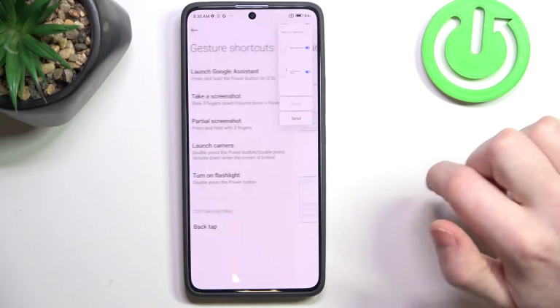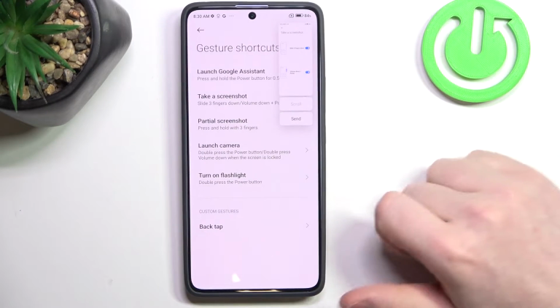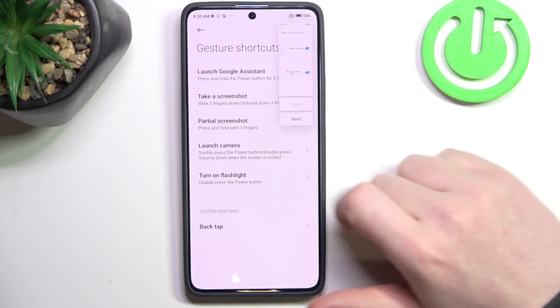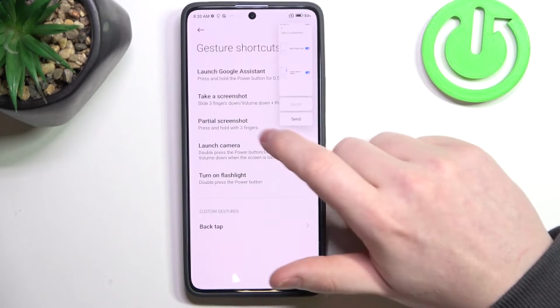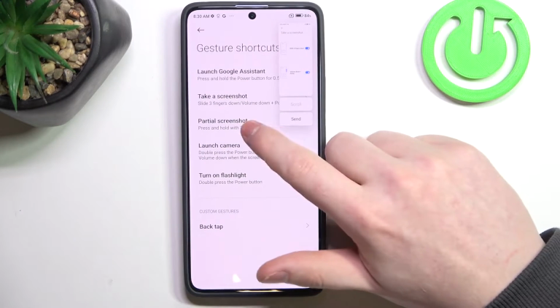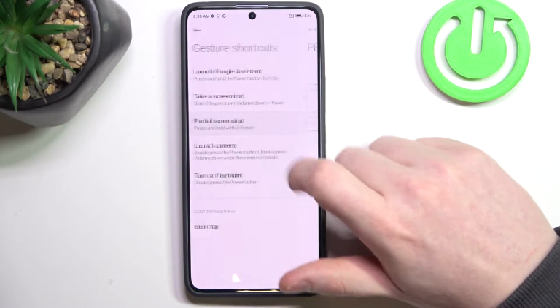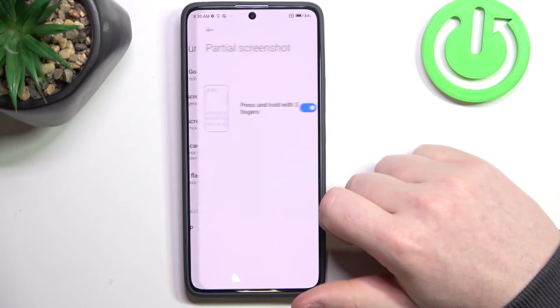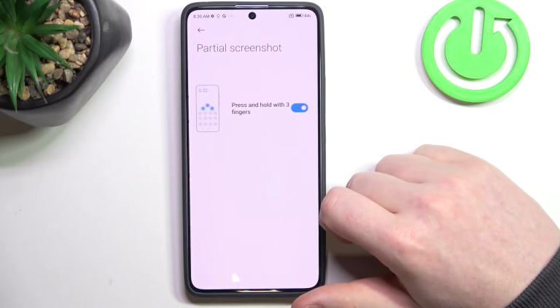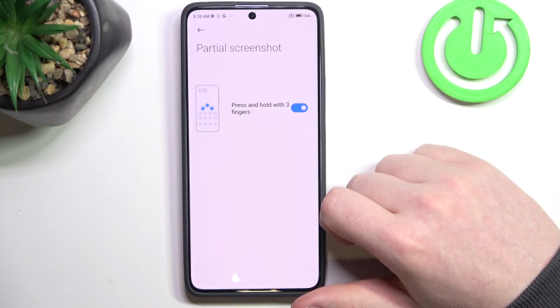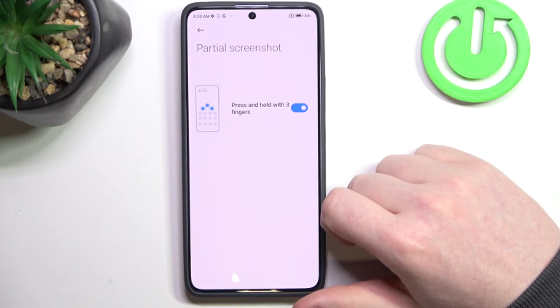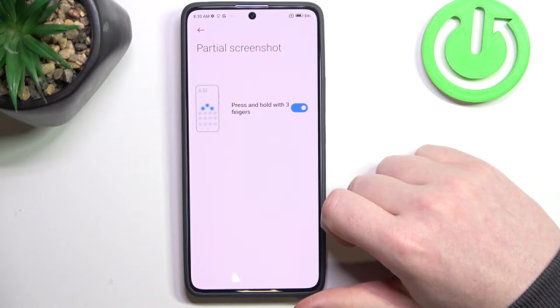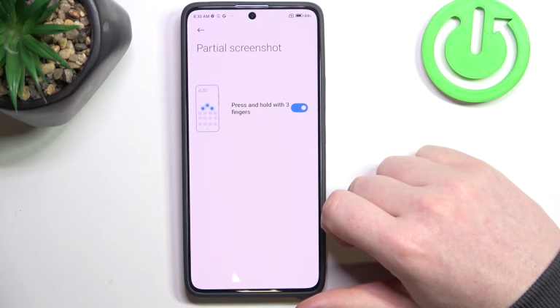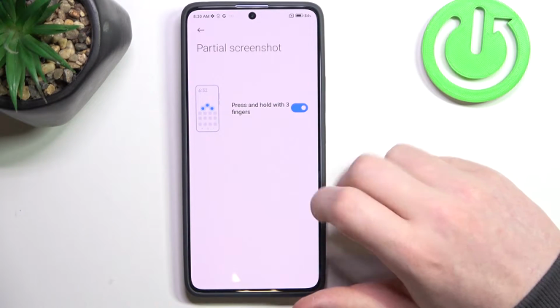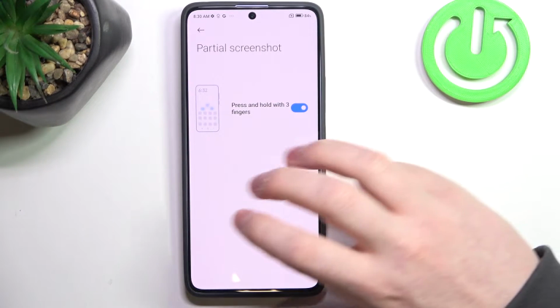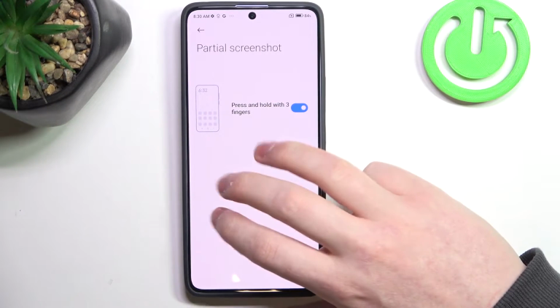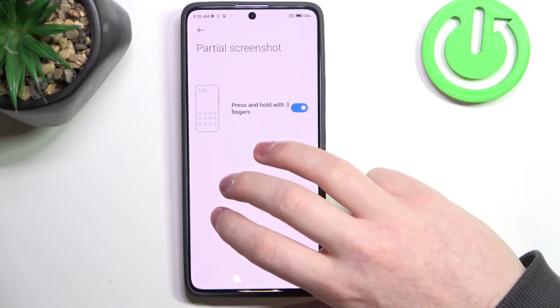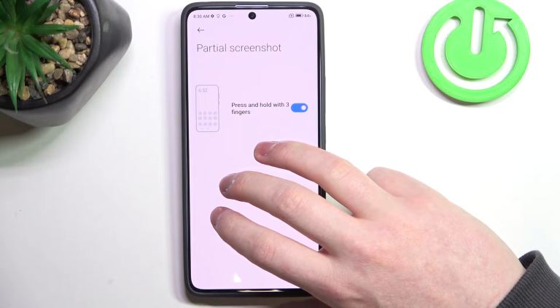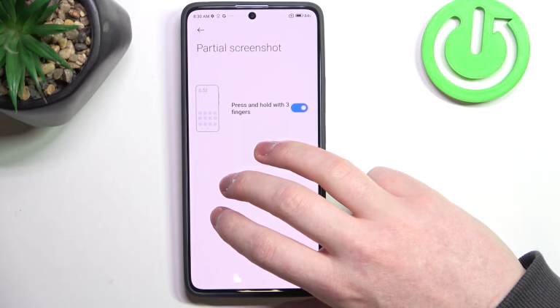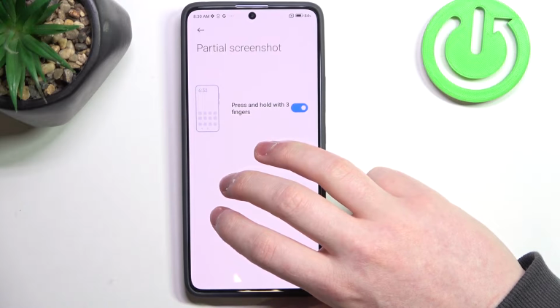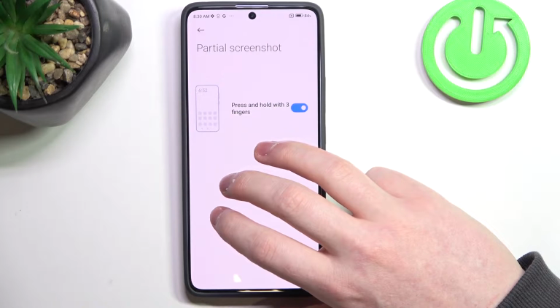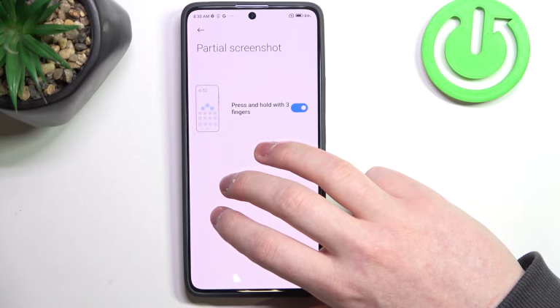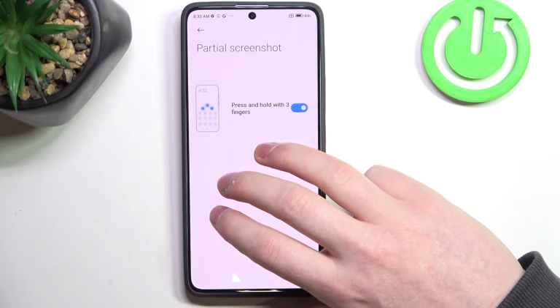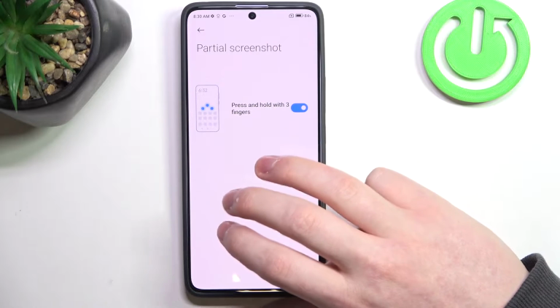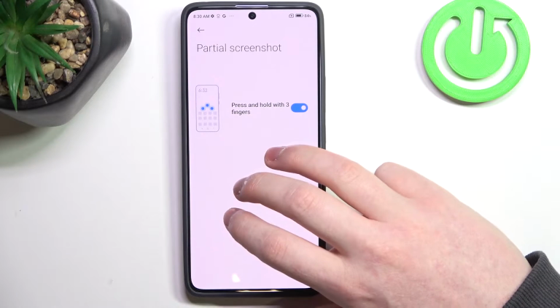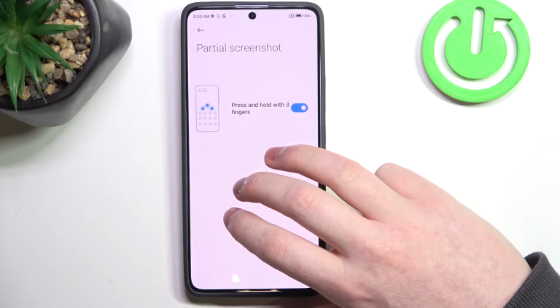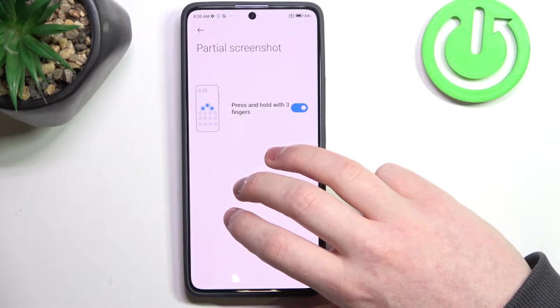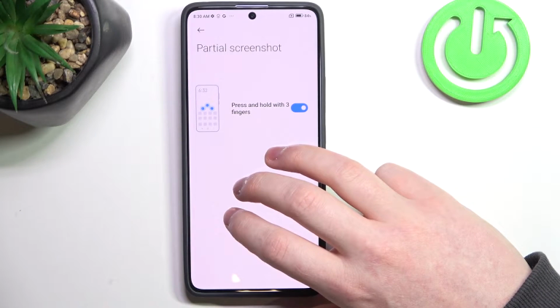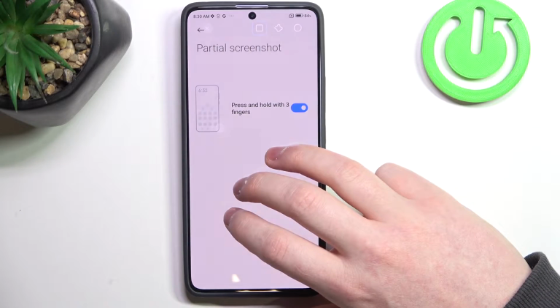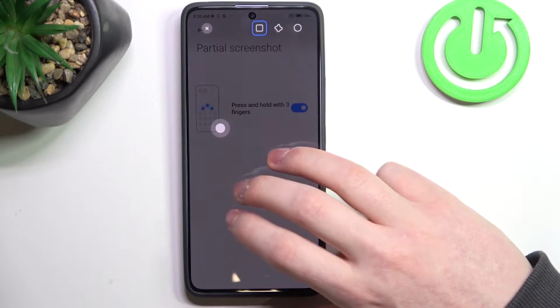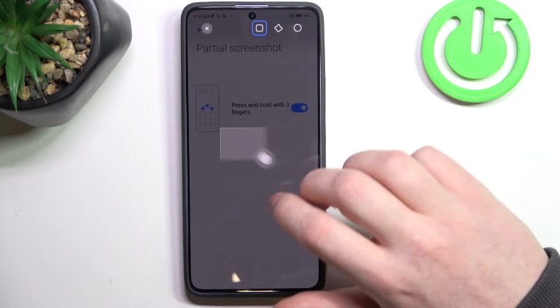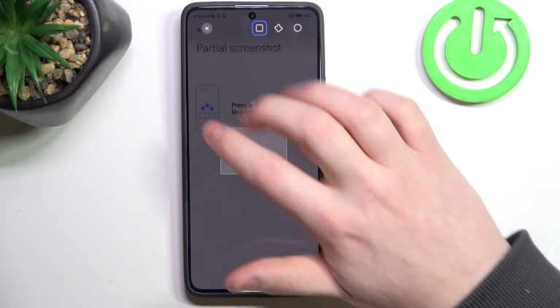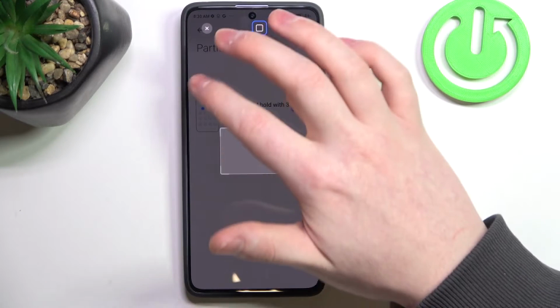Moving on to the next one, which is a partial screenshot. Here we can hold our three fingers onto the screen to take a partial screenshot.